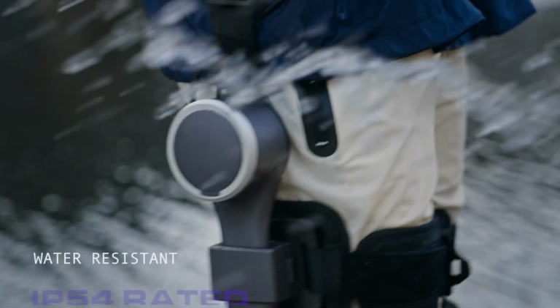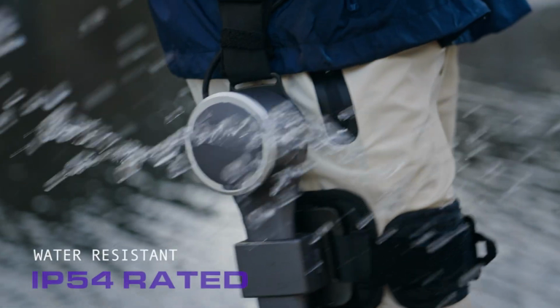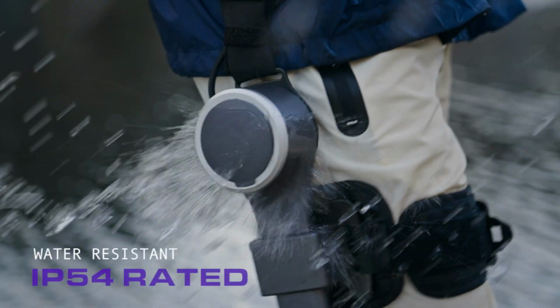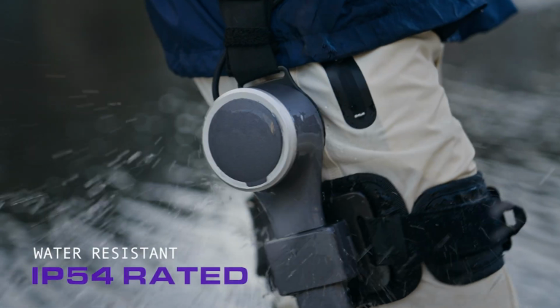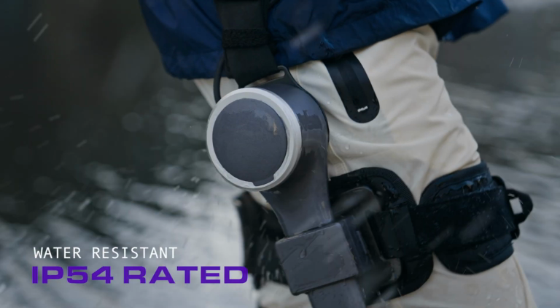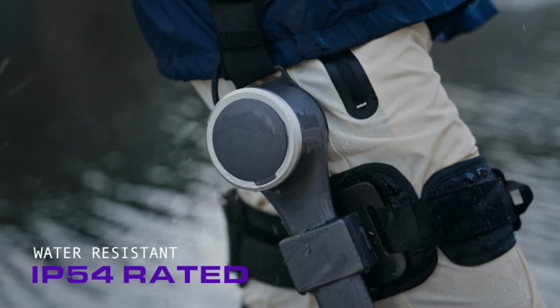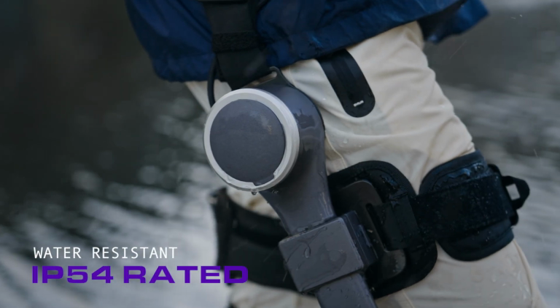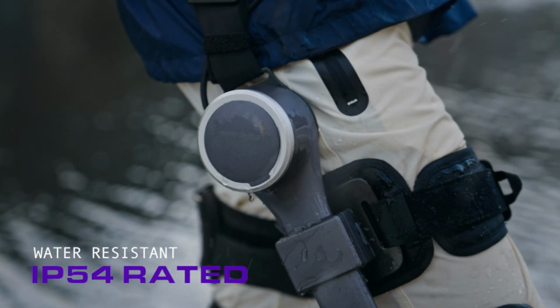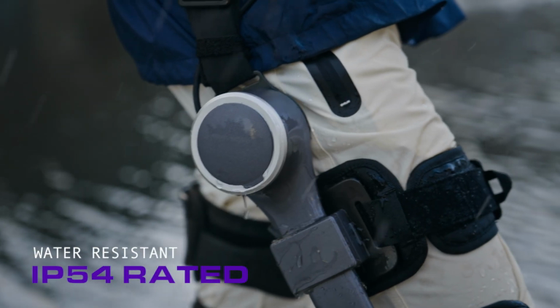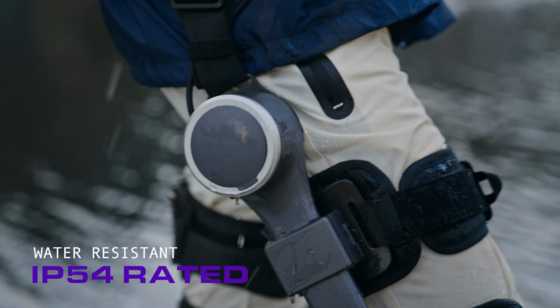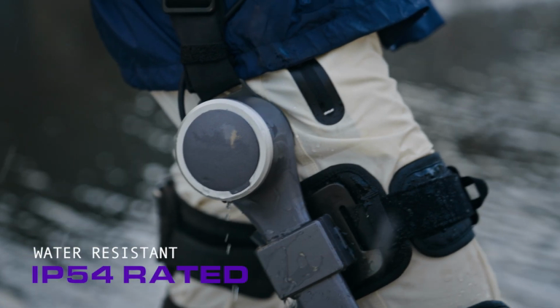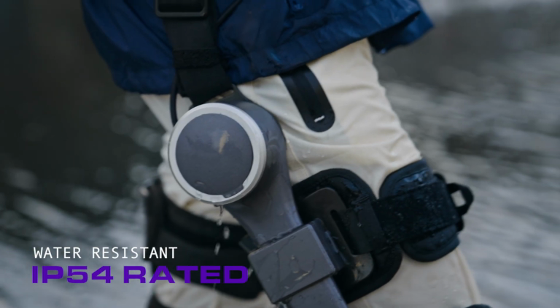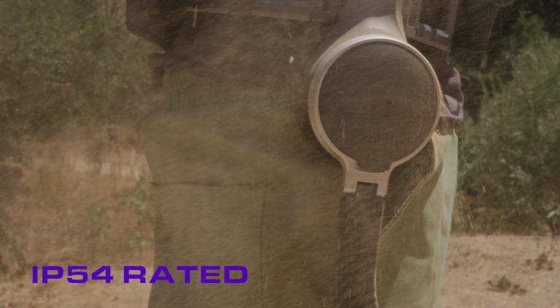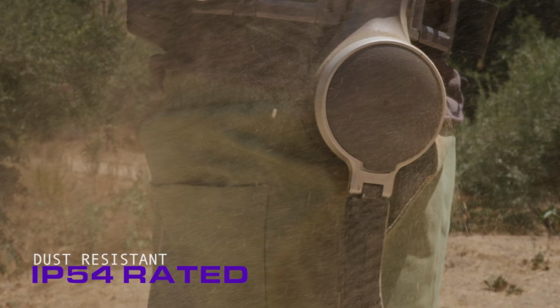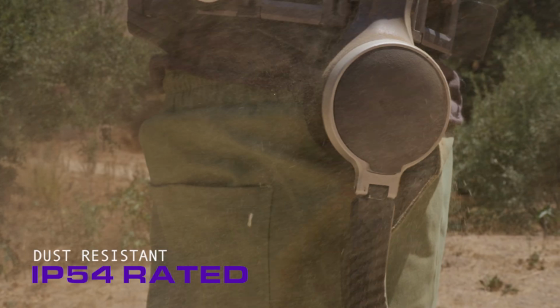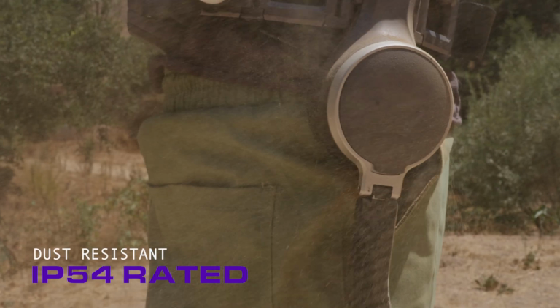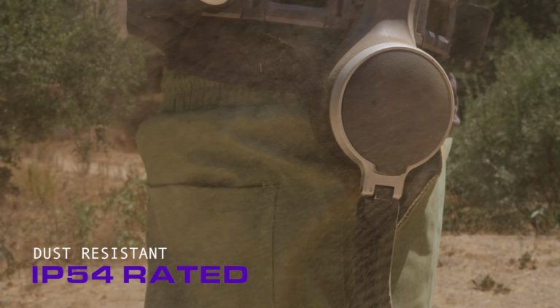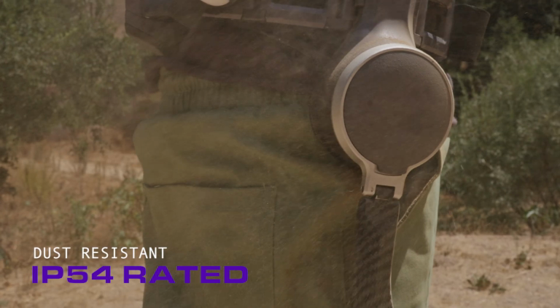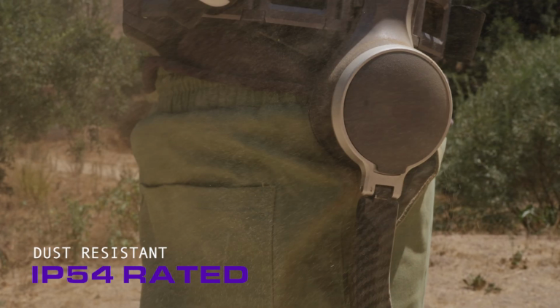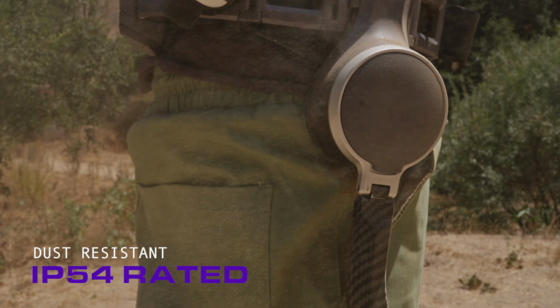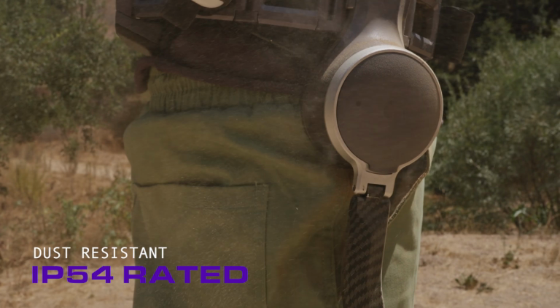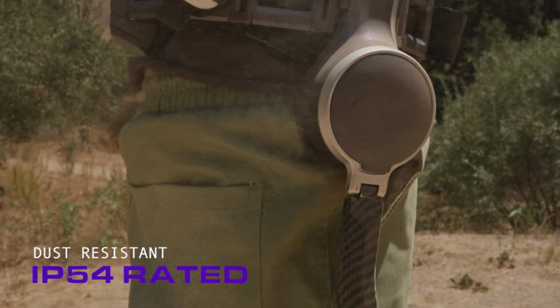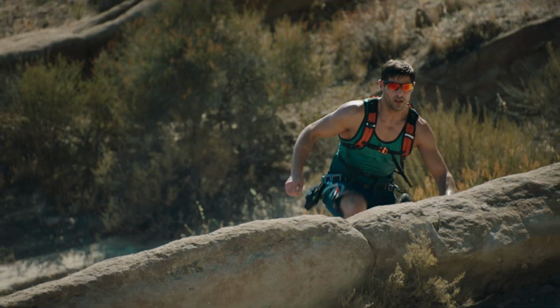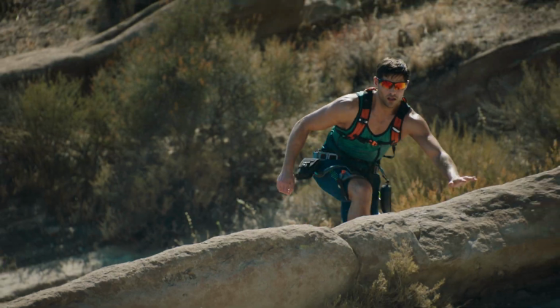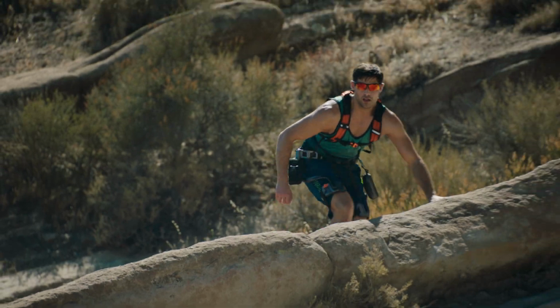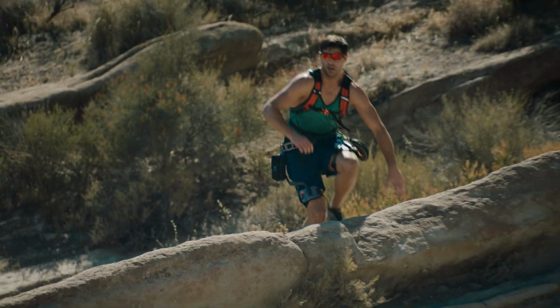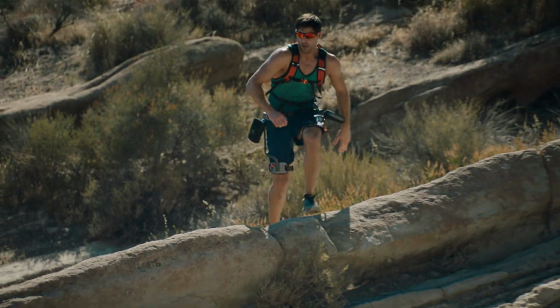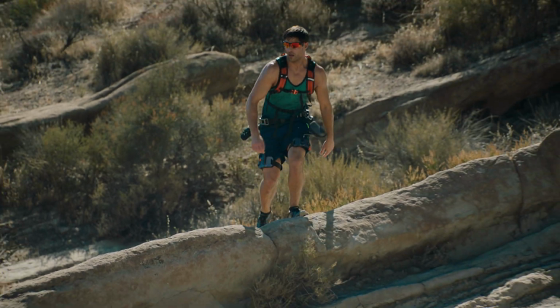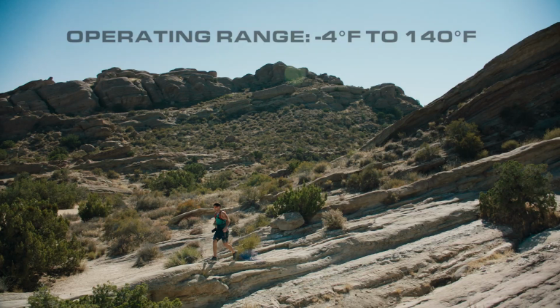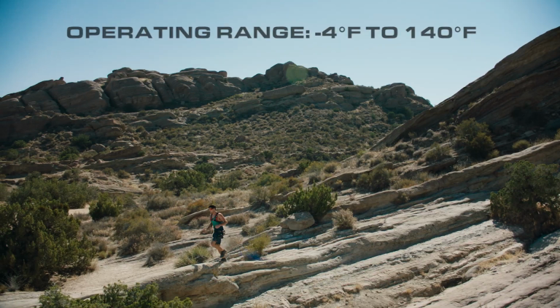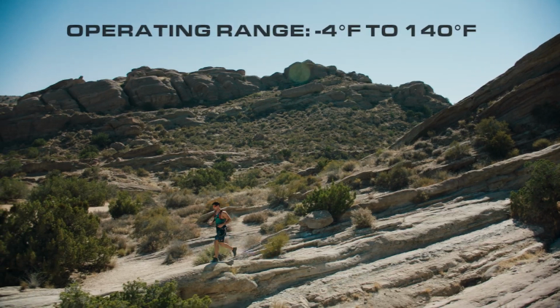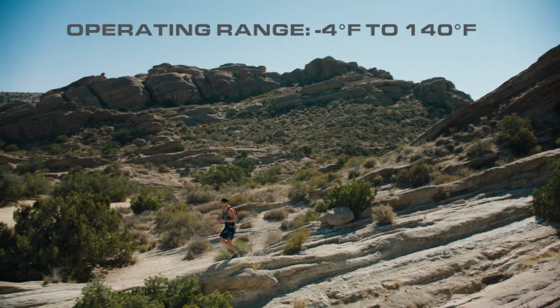Built to withstand water, dust from every step, and extreme weather with ease.